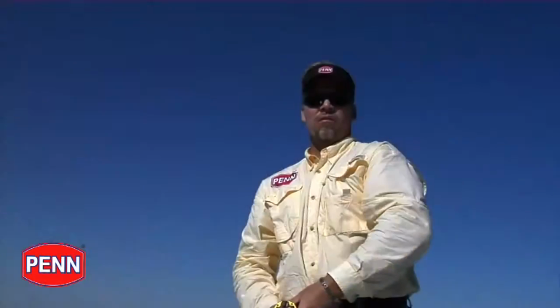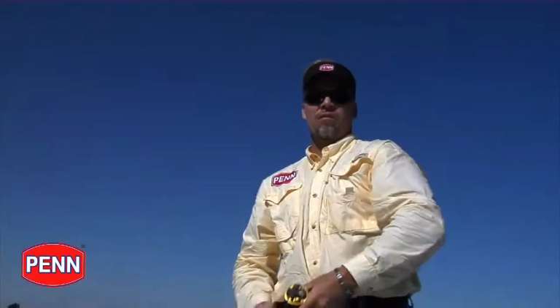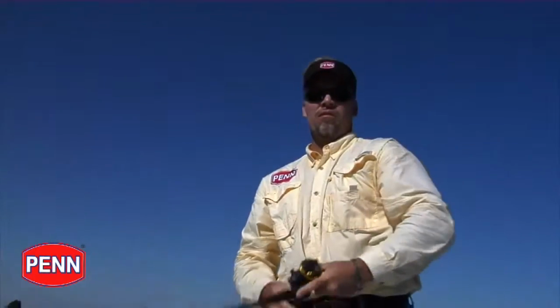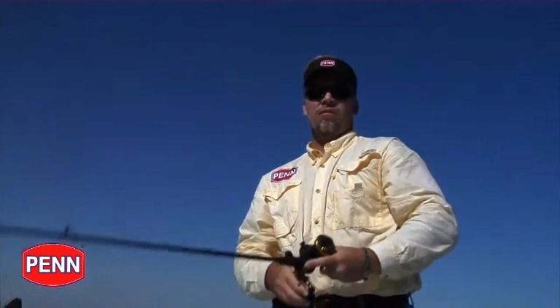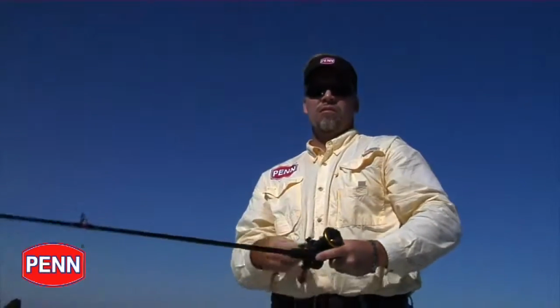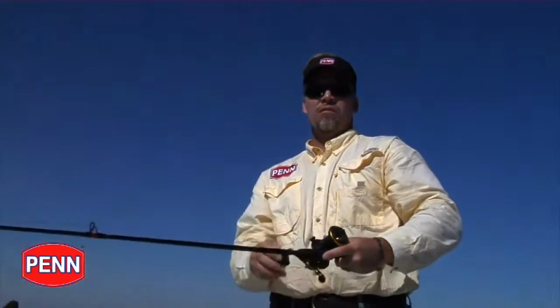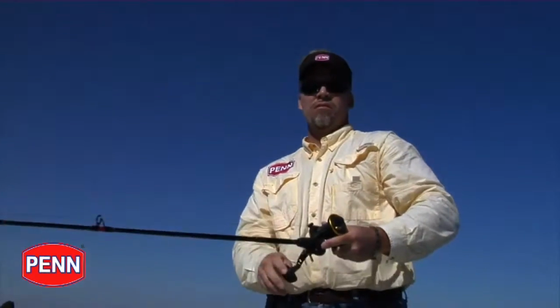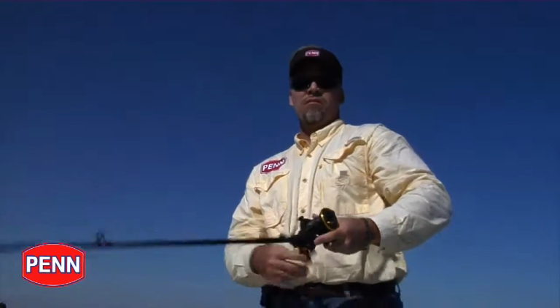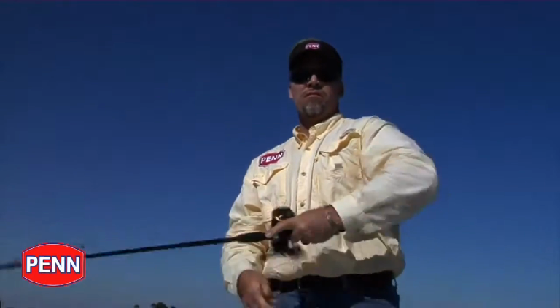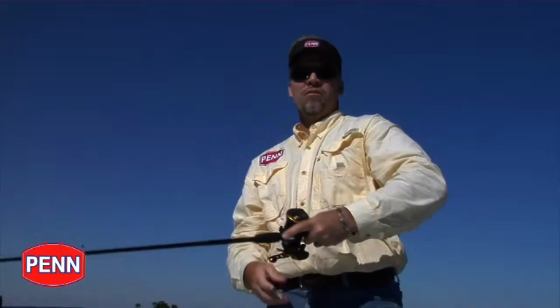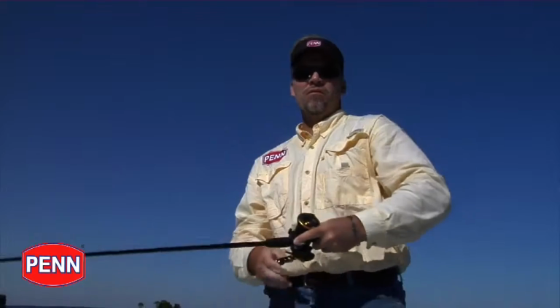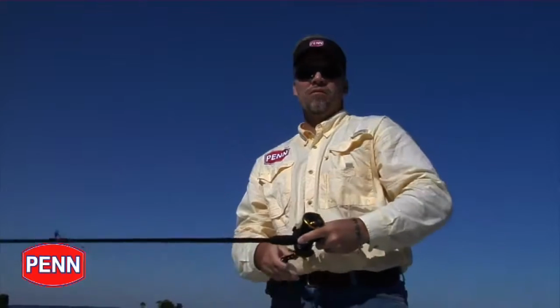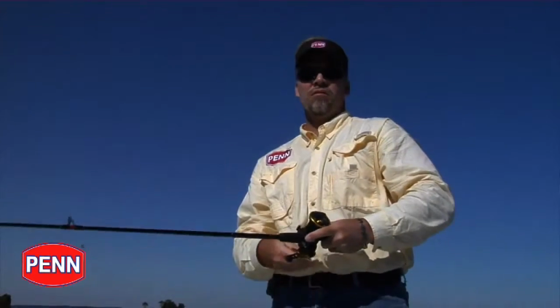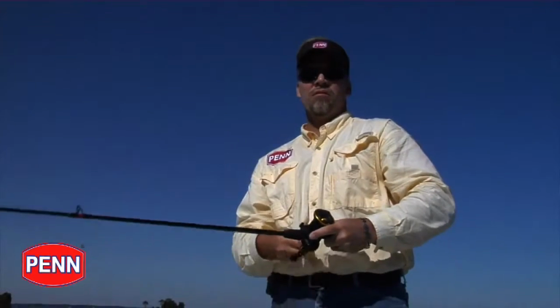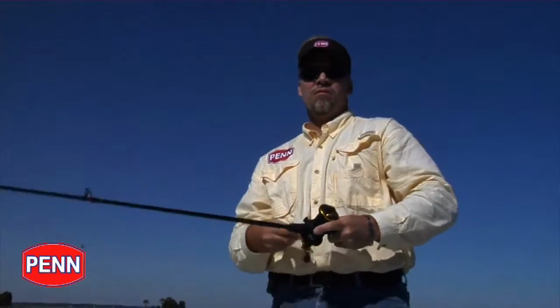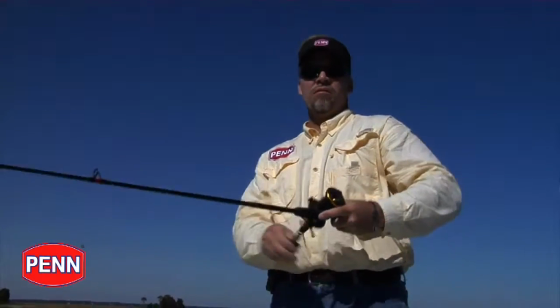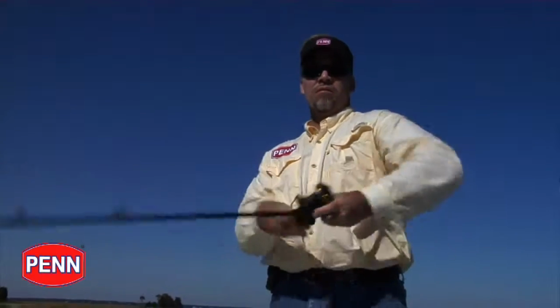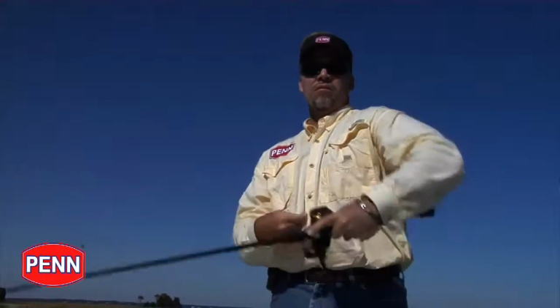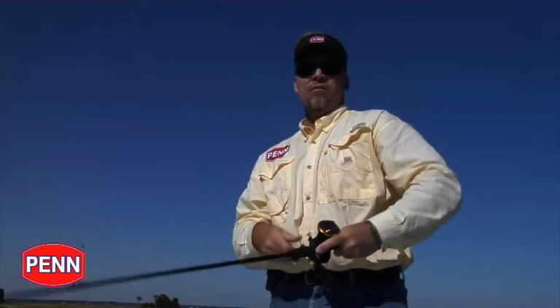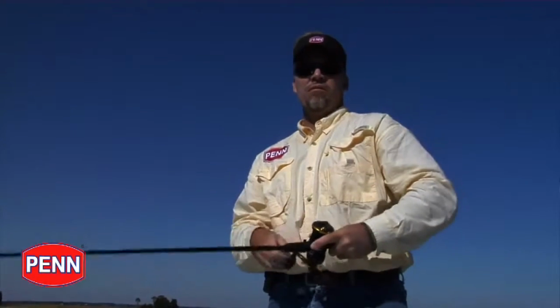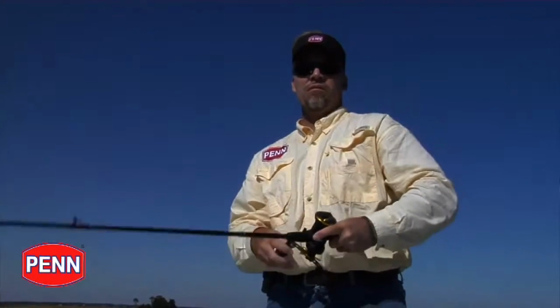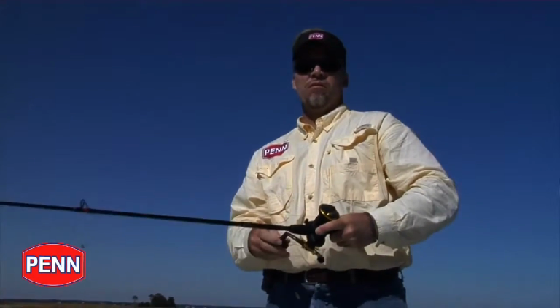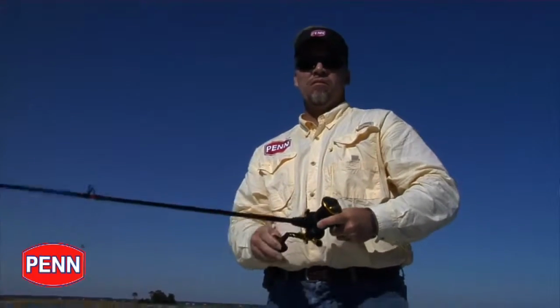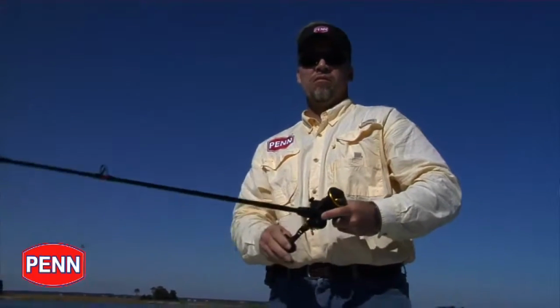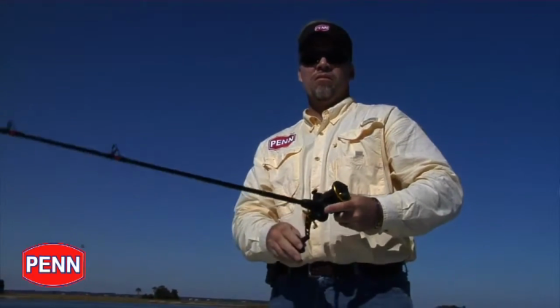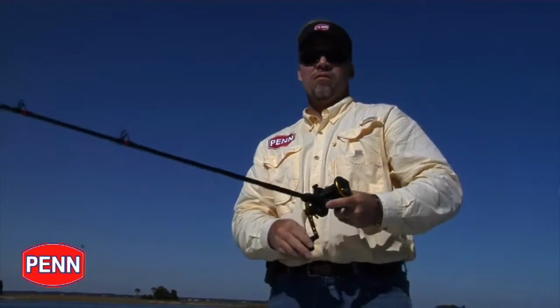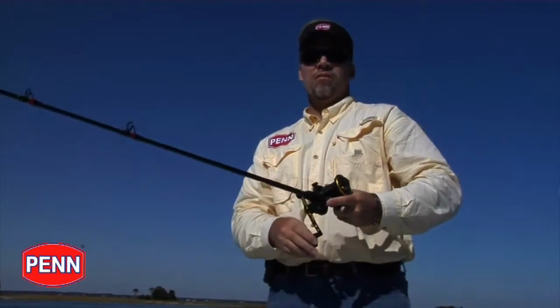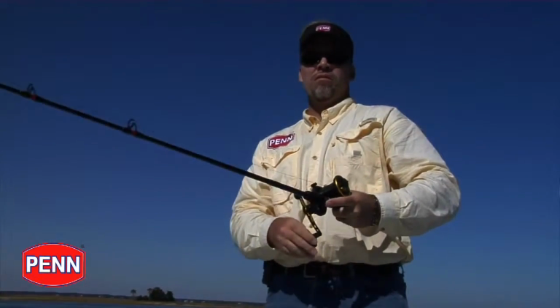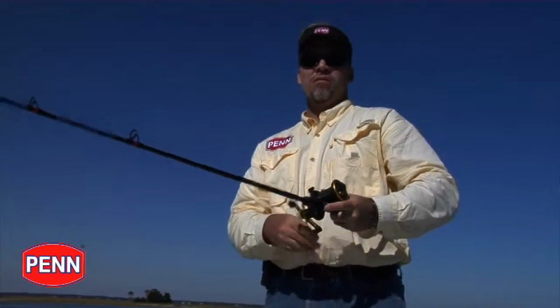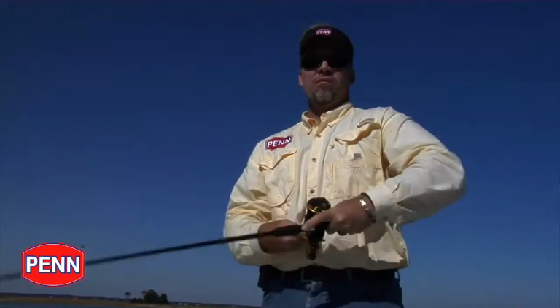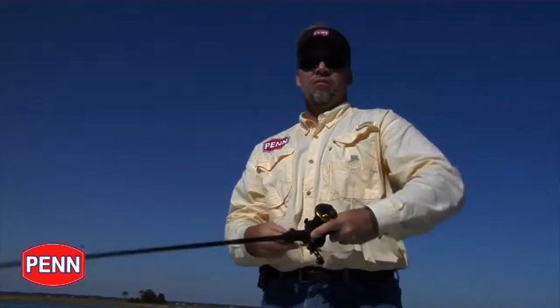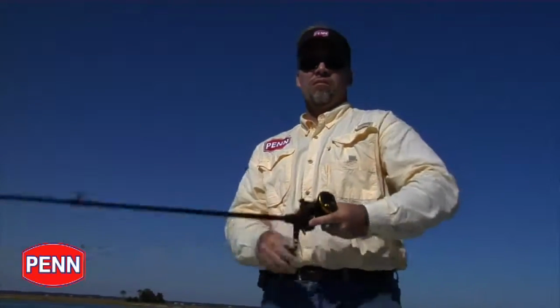Along with being extremely castable, the lightweight graphite frame allows you to fish all day without getting worn down.